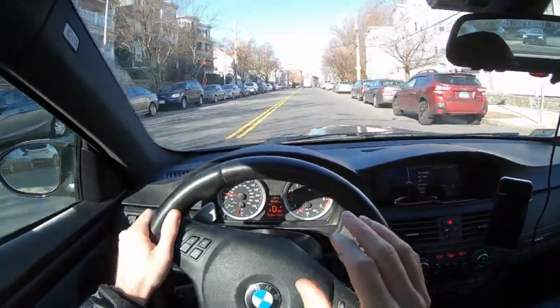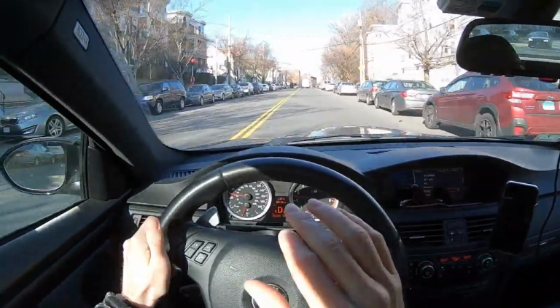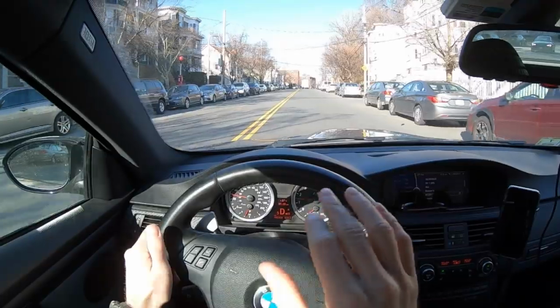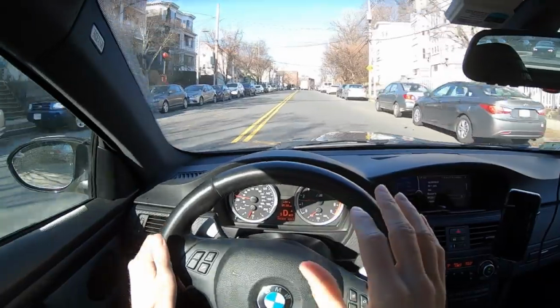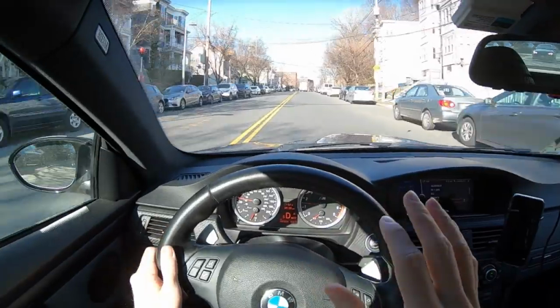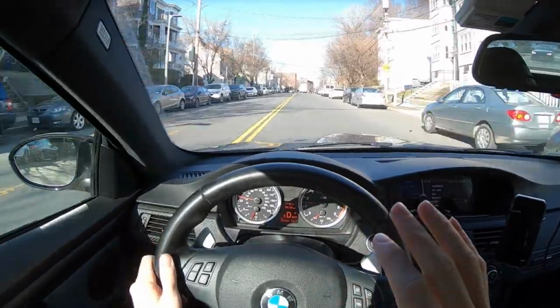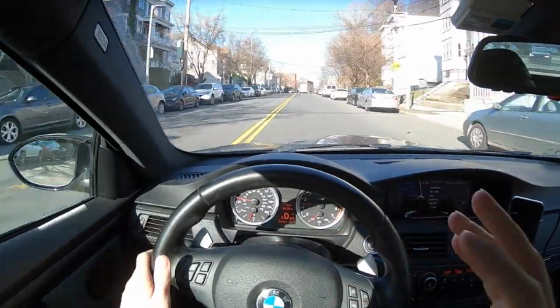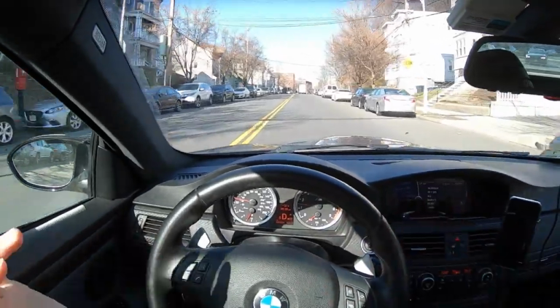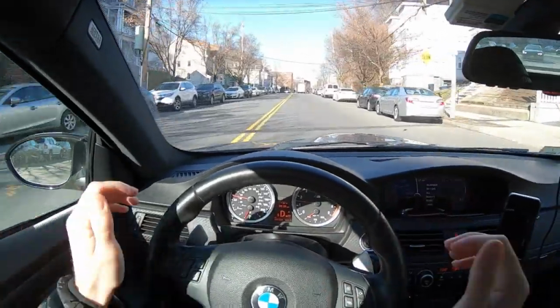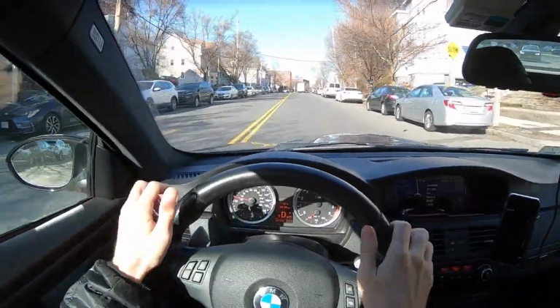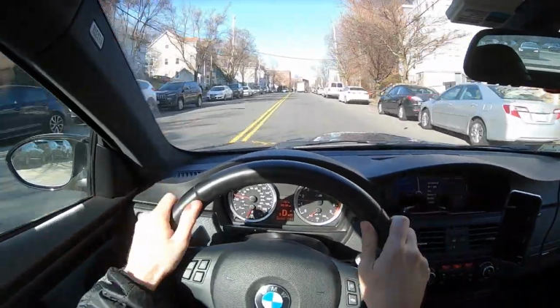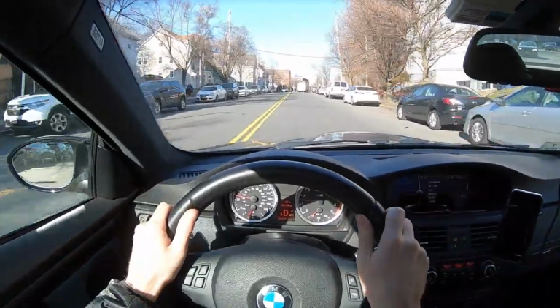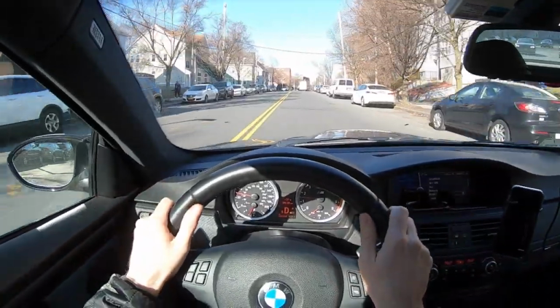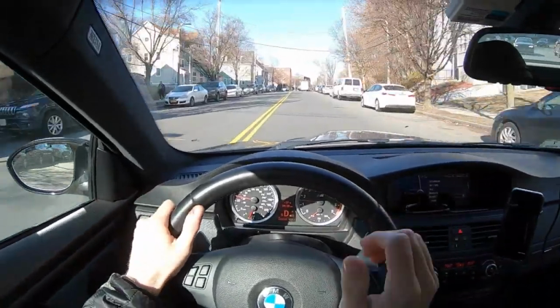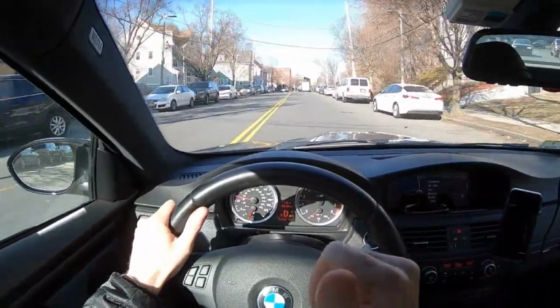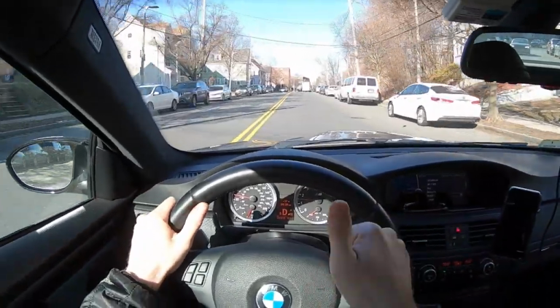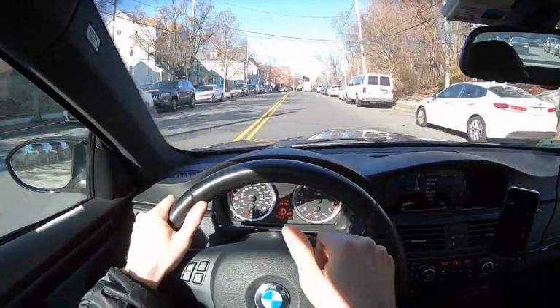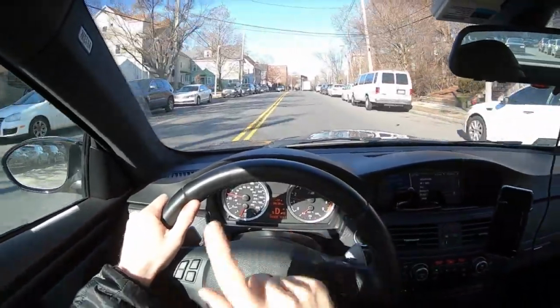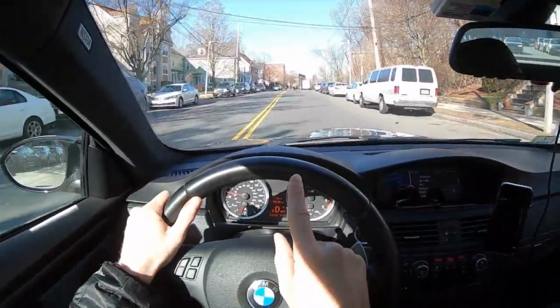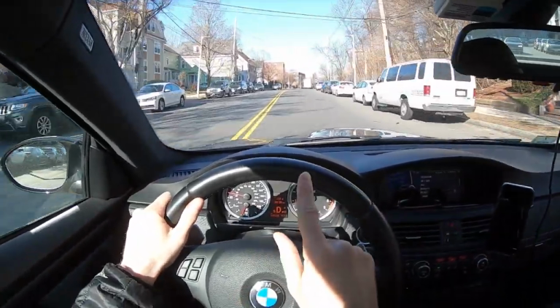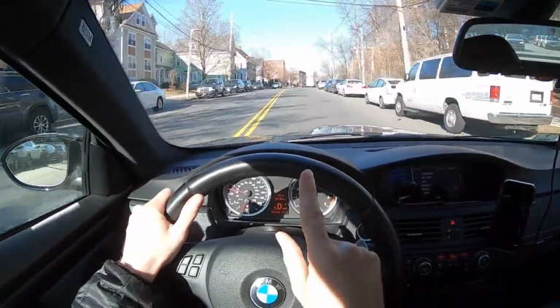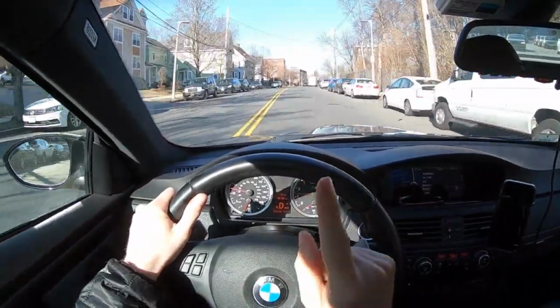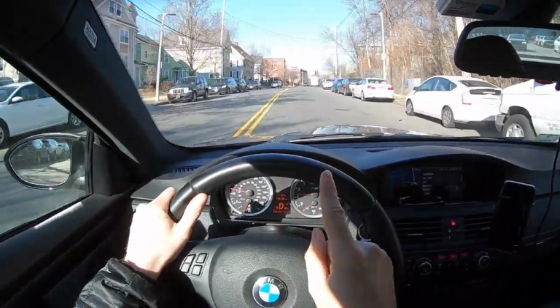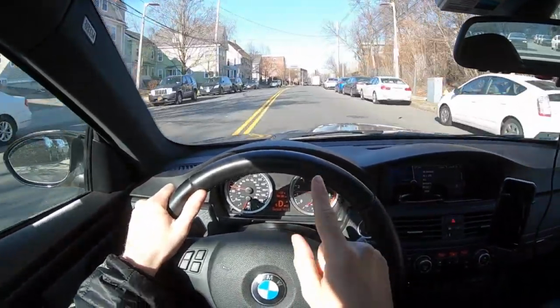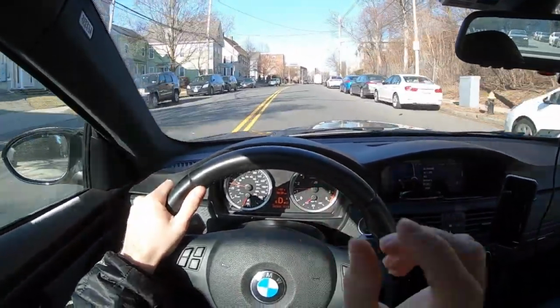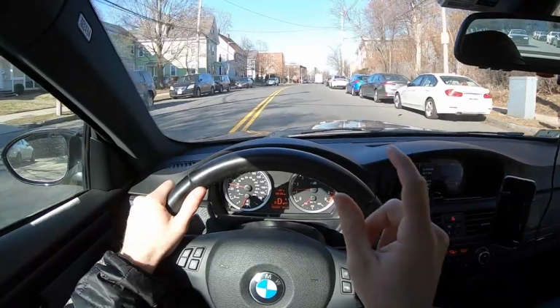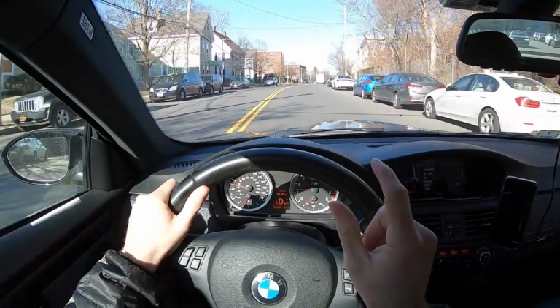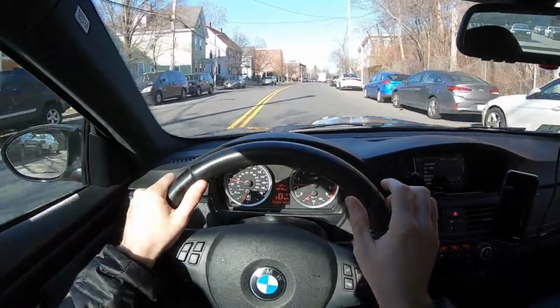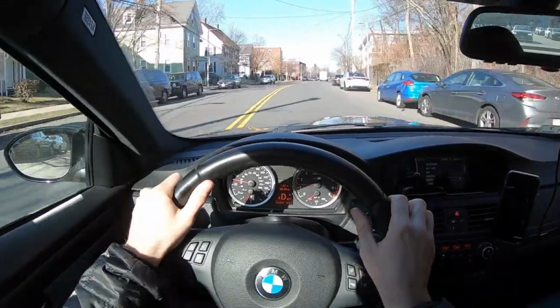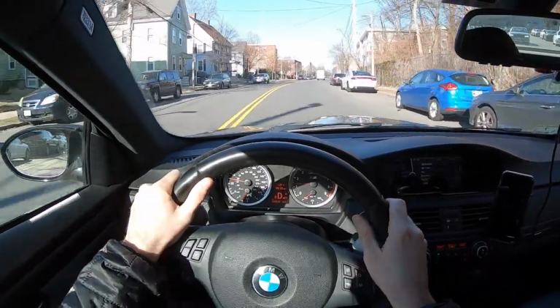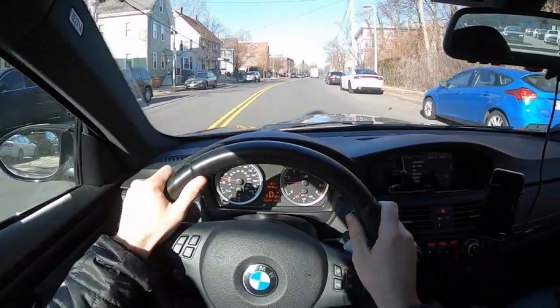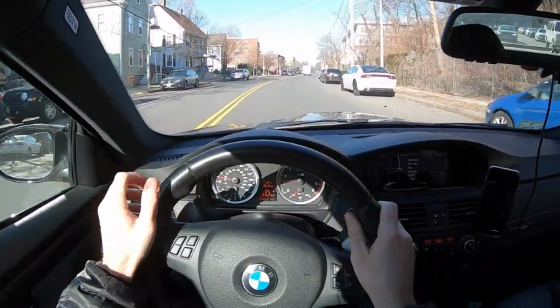I got these tires used, so they're pretty old. I'm not going to tell you how old because it's embarrassing, but always check the timestamps on your tires.